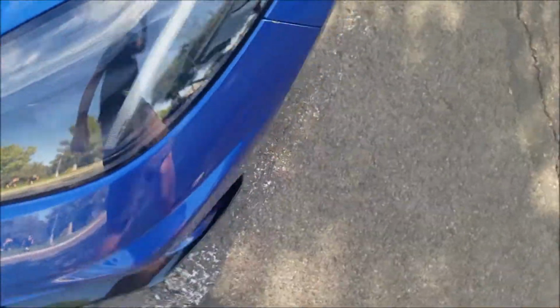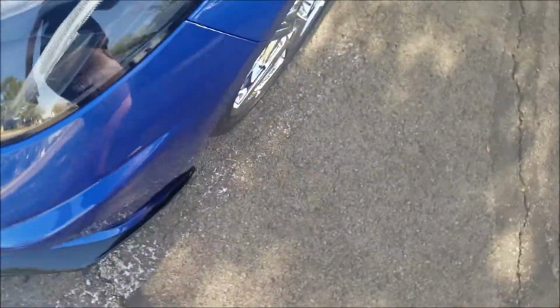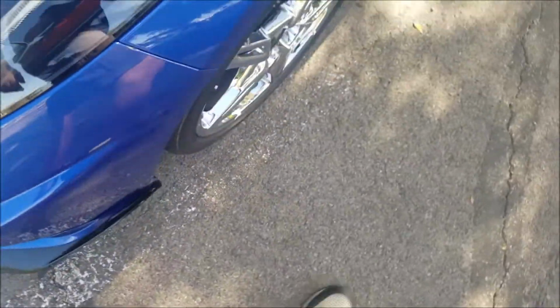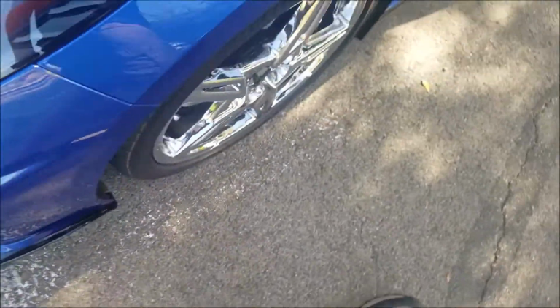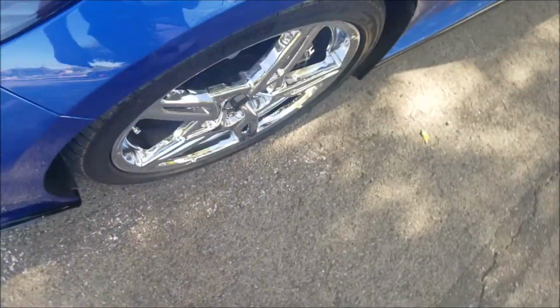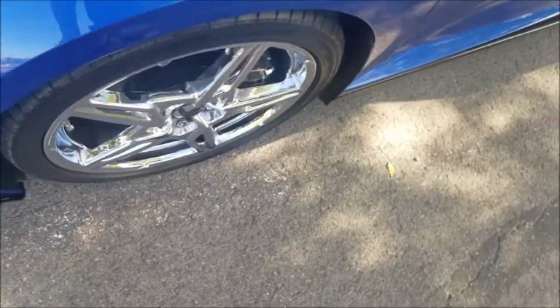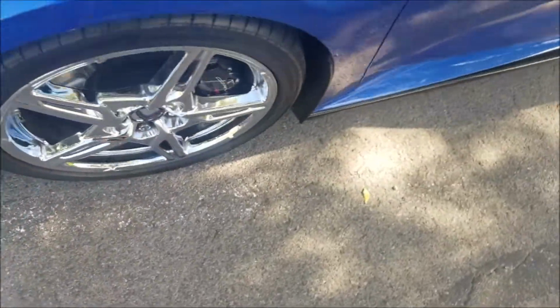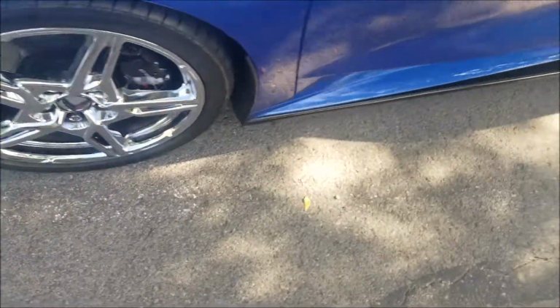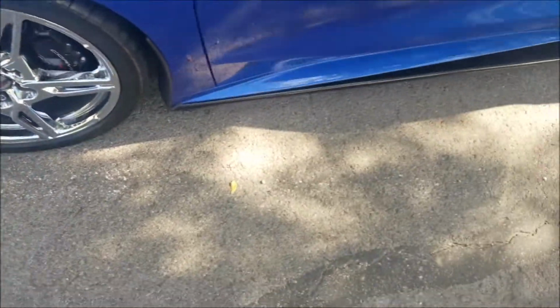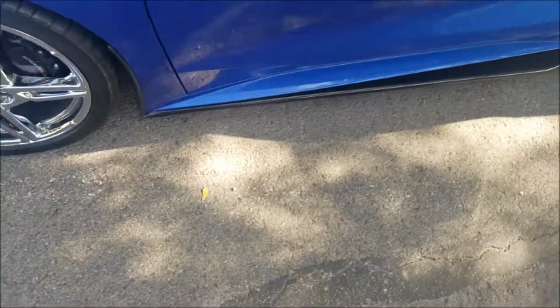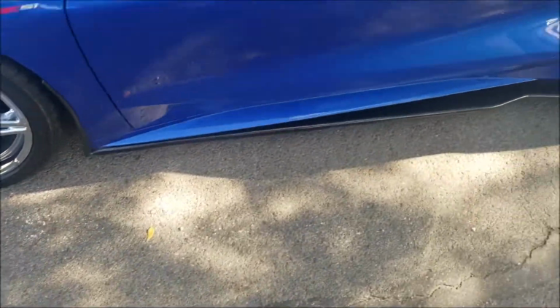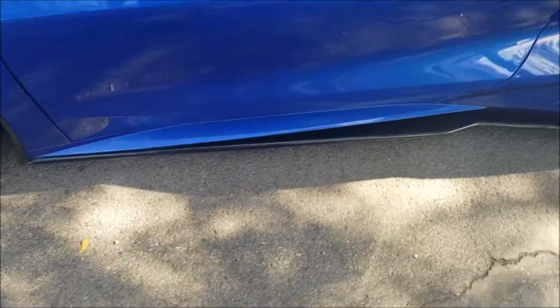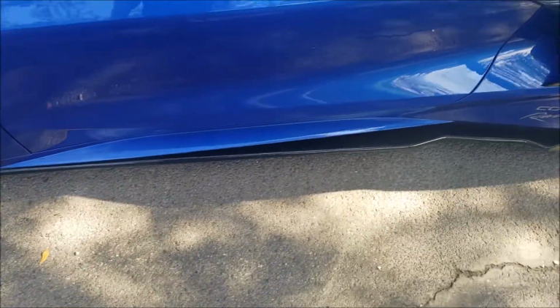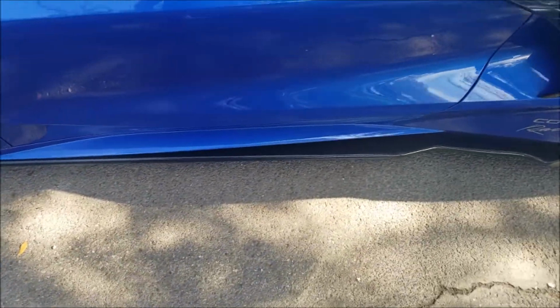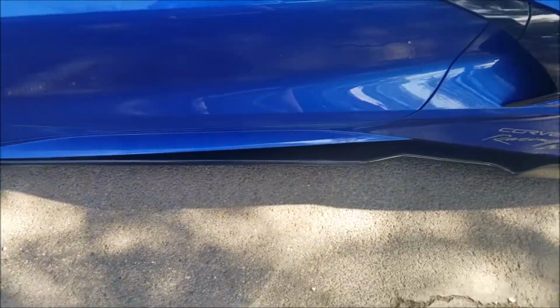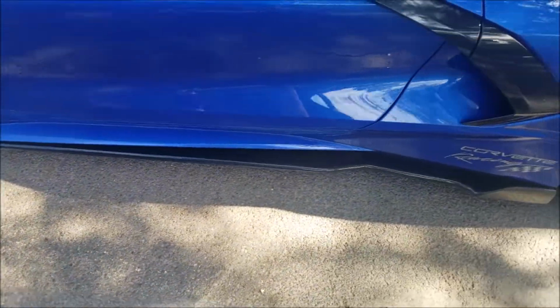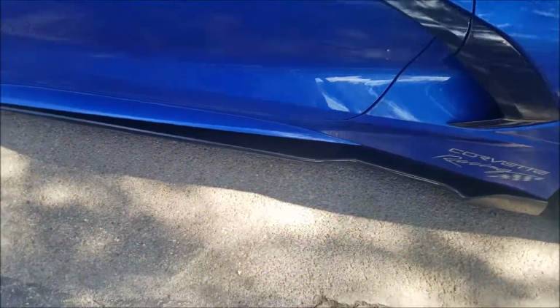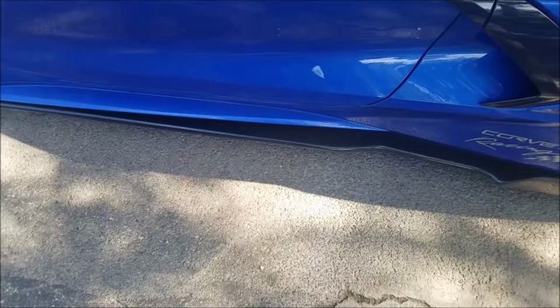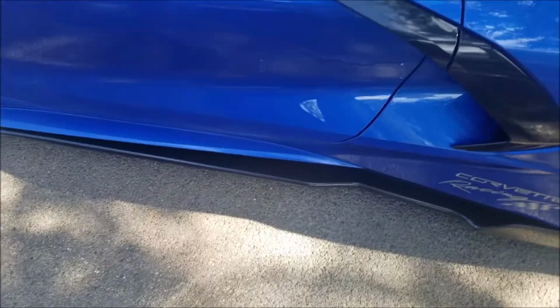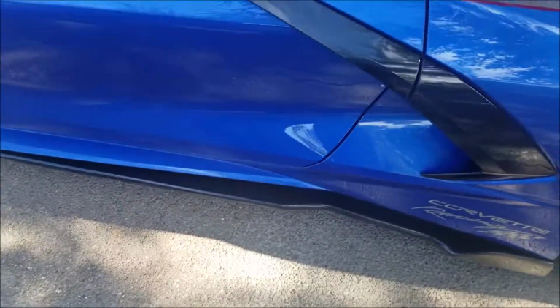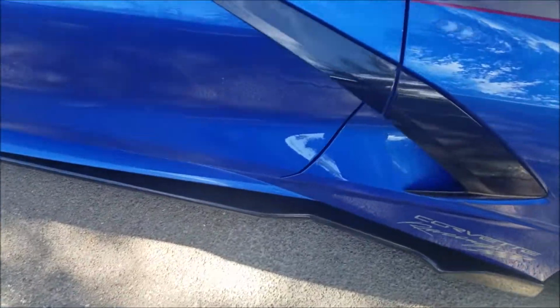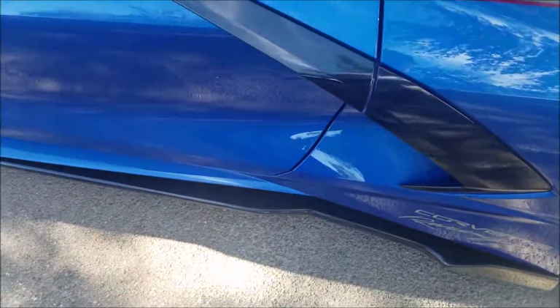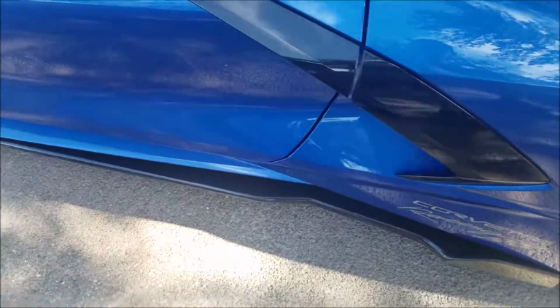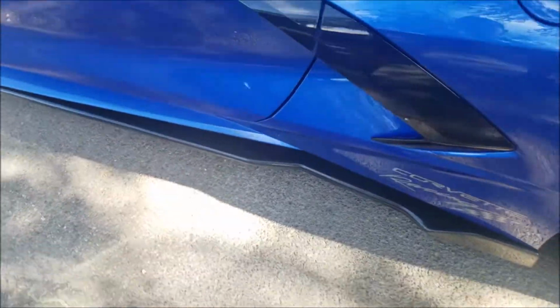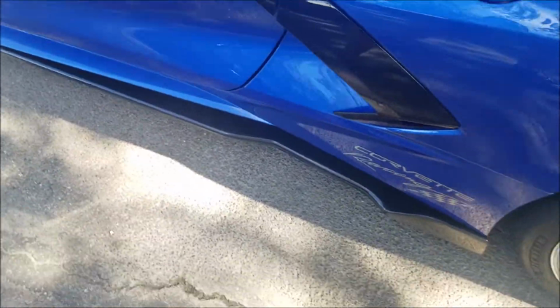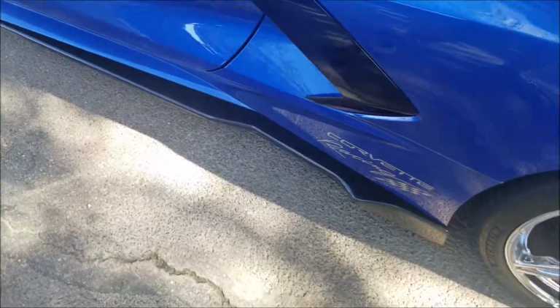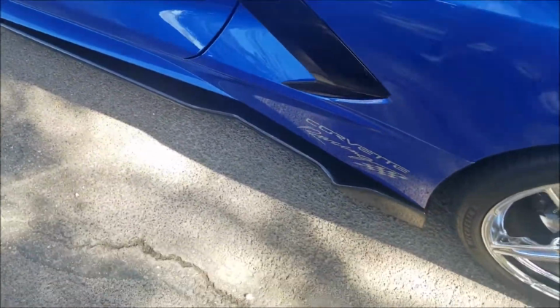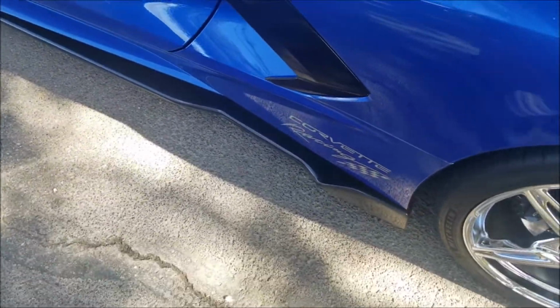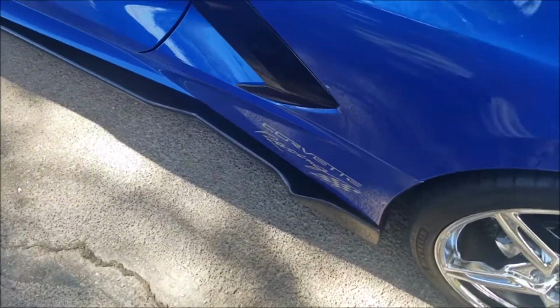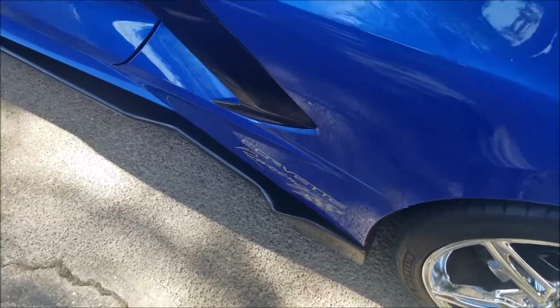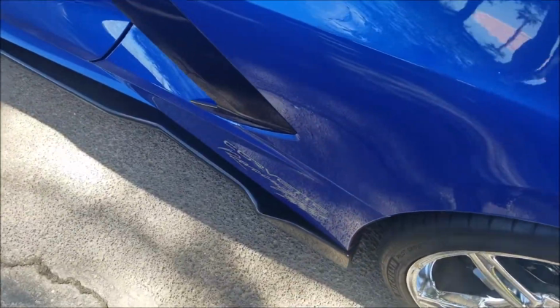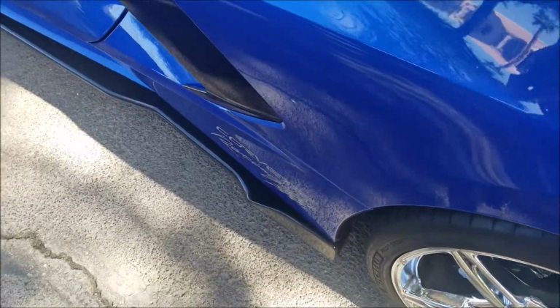Here's the side. This is a 2020 Chevrolet Corvette C8 Stingray.